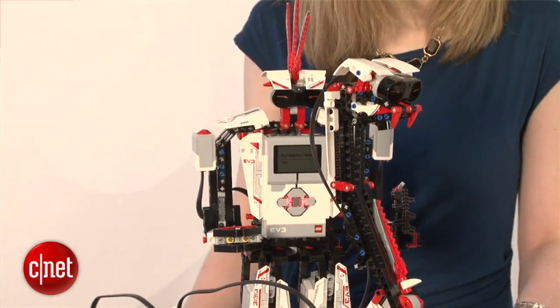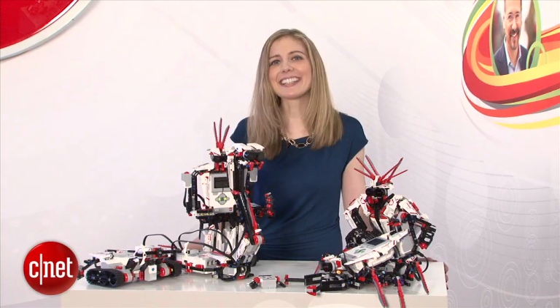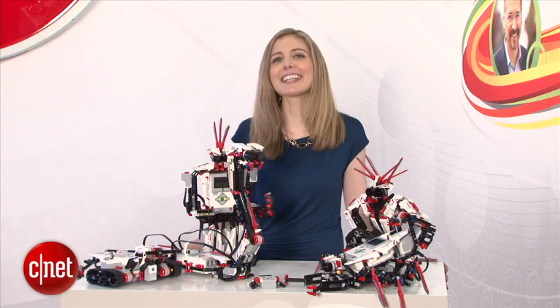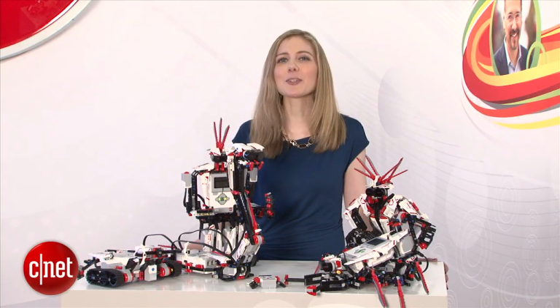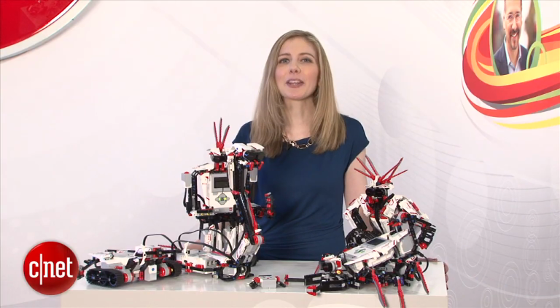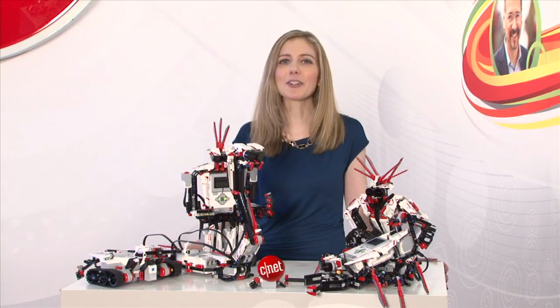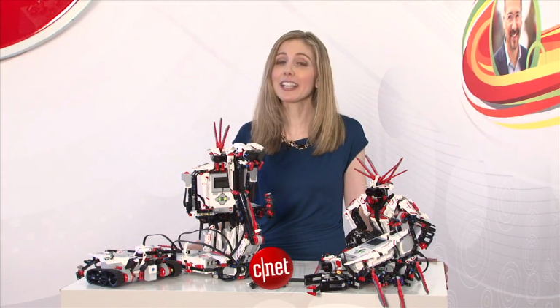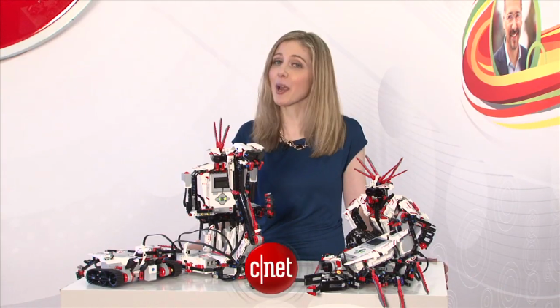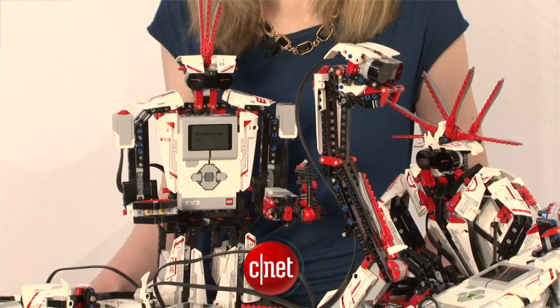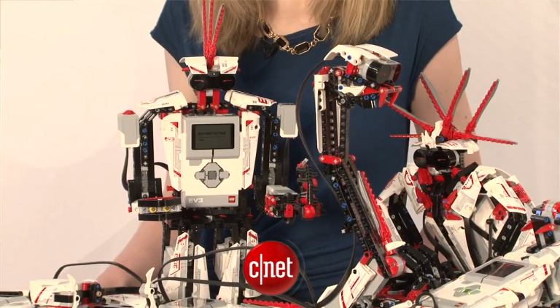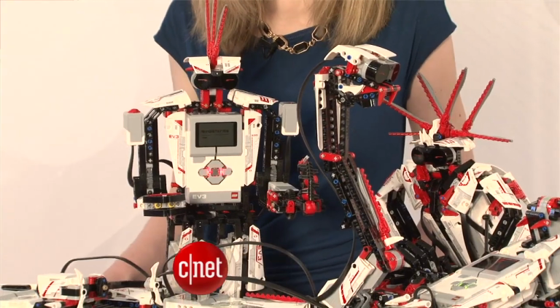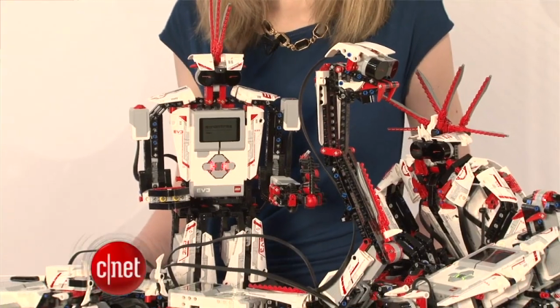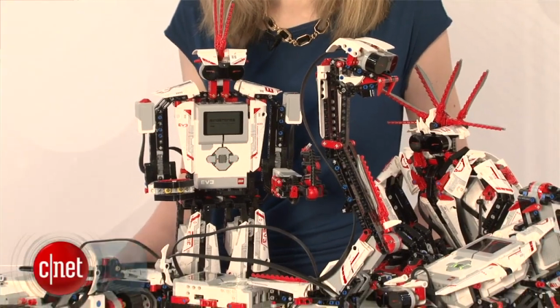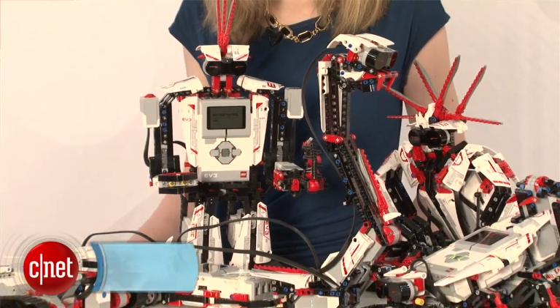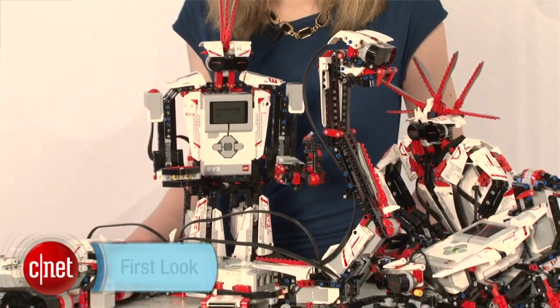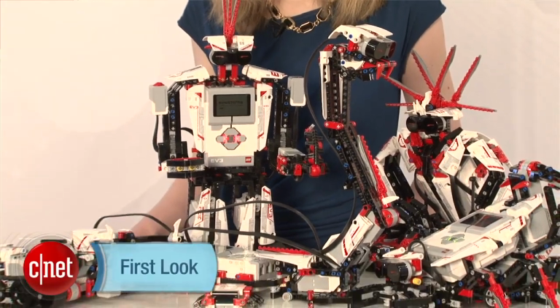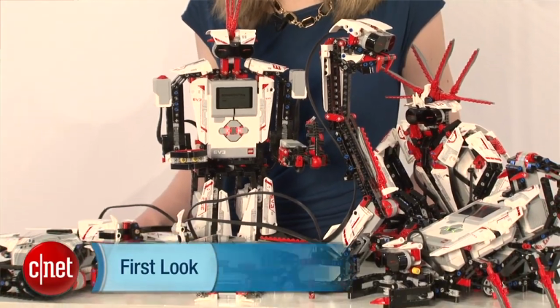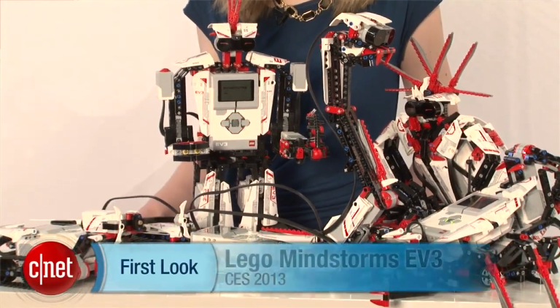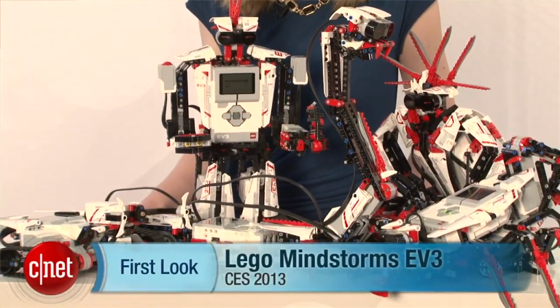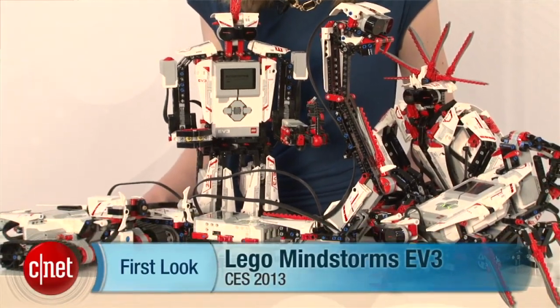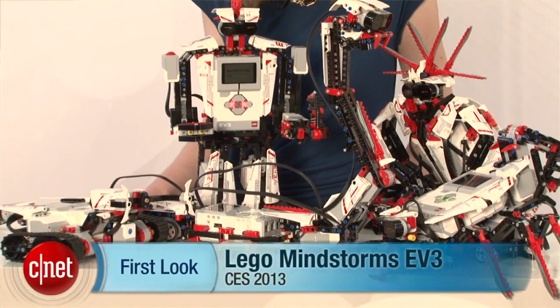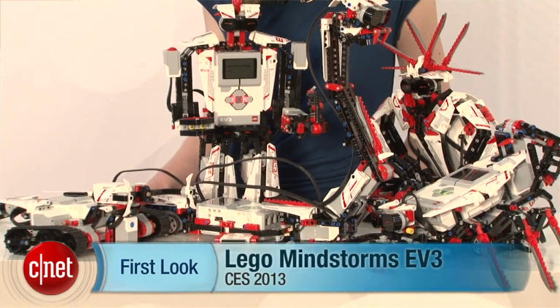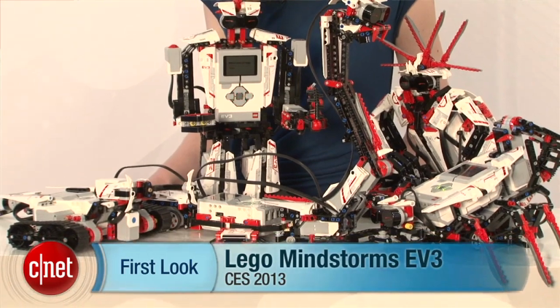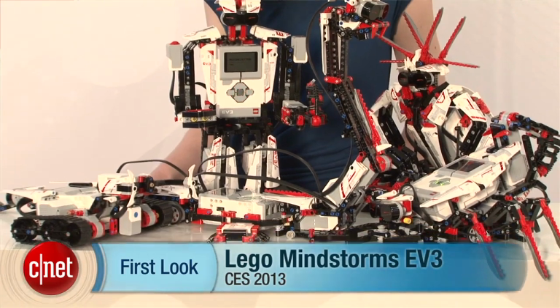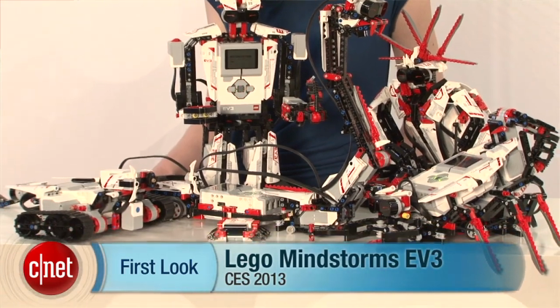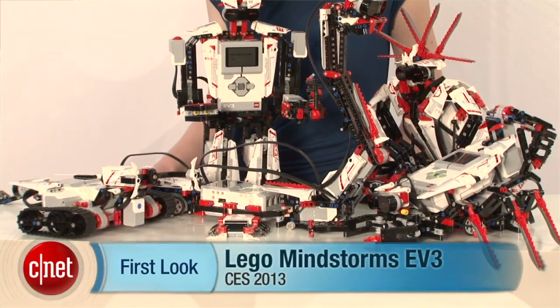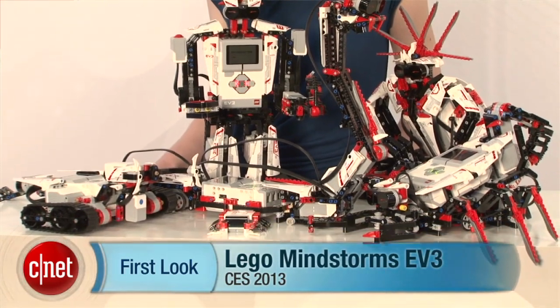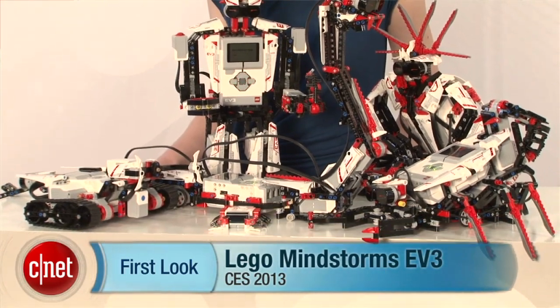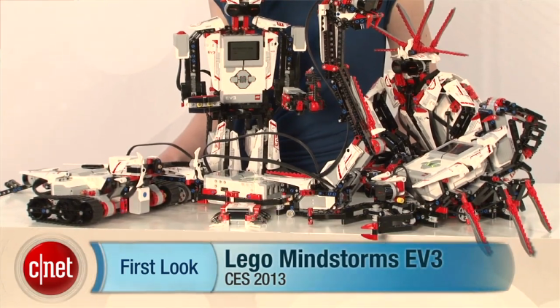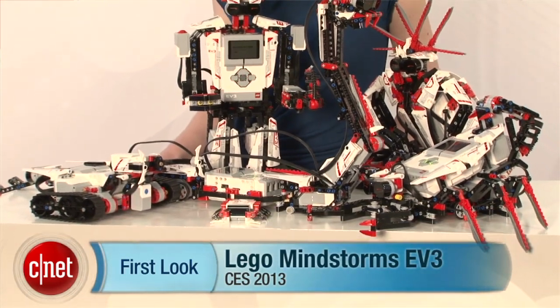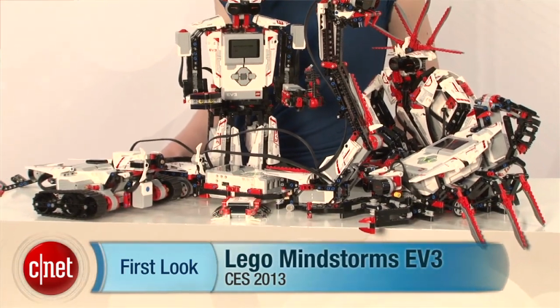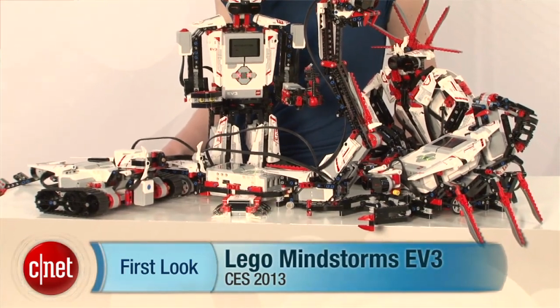At CES 2013, I'm Bridget Carey with CNET with your first look at the LEGO Mindstorms EV3 set.